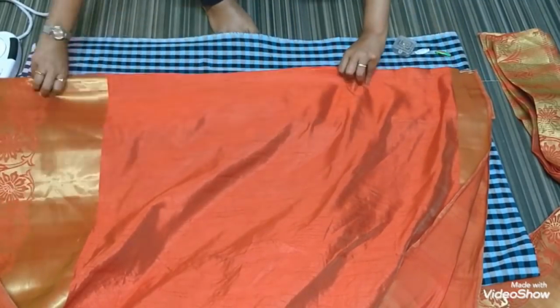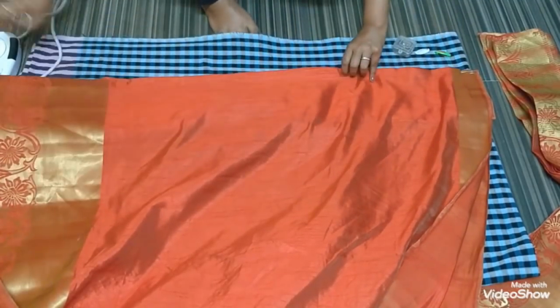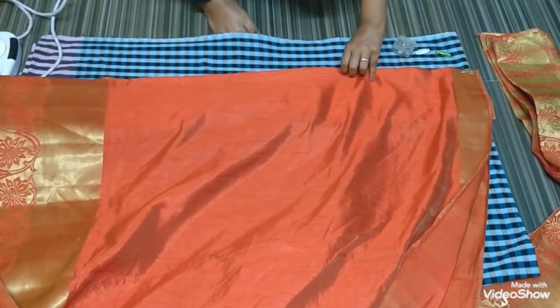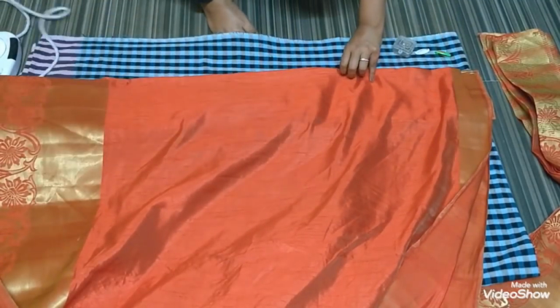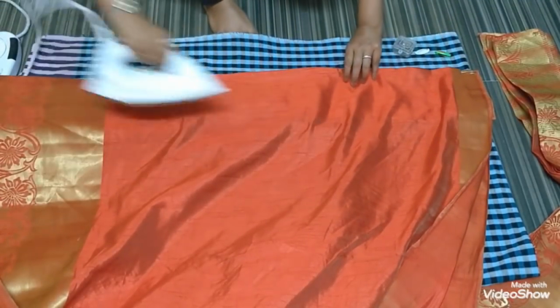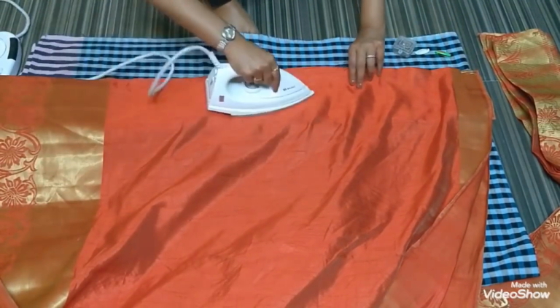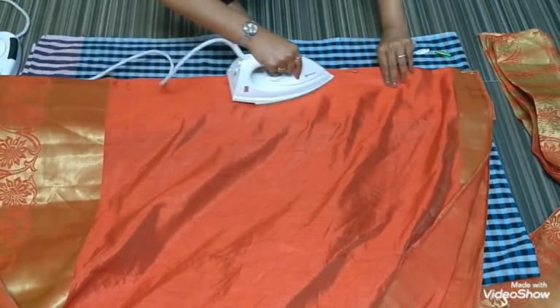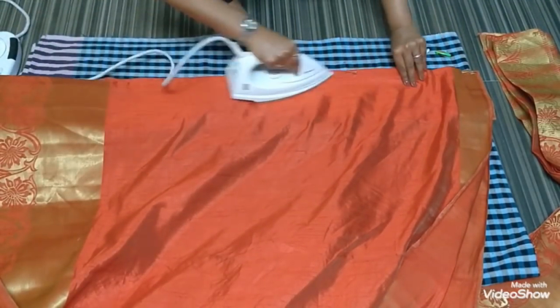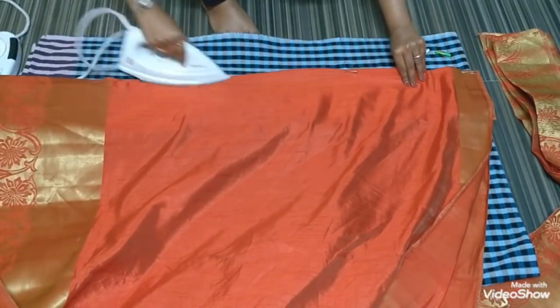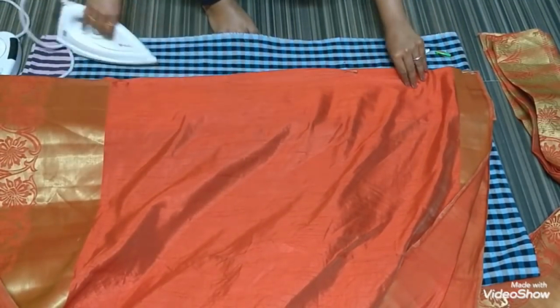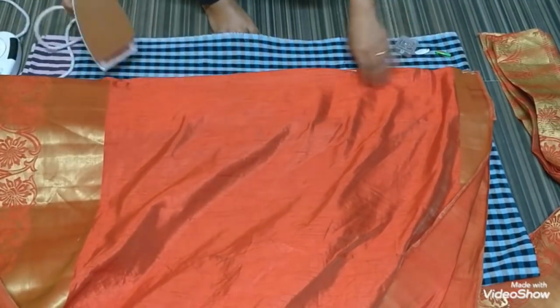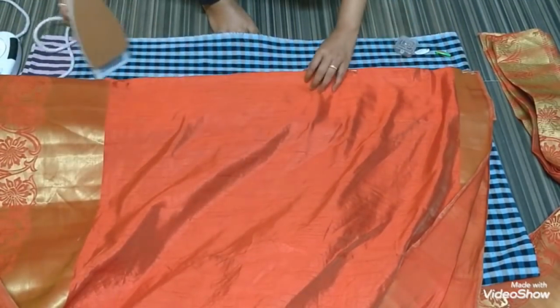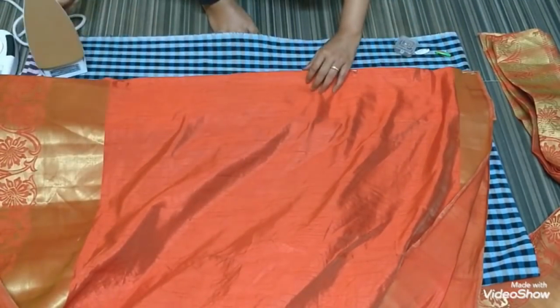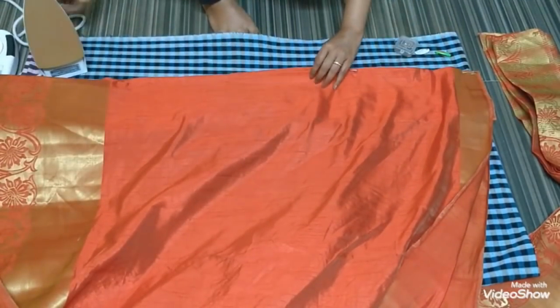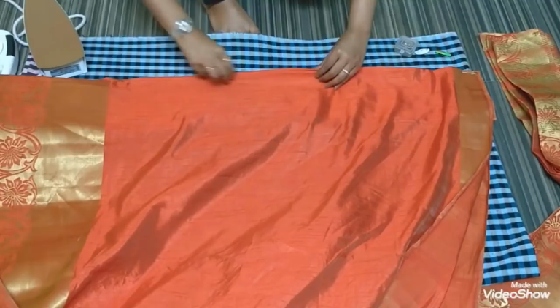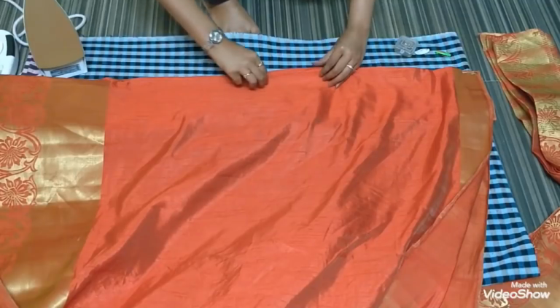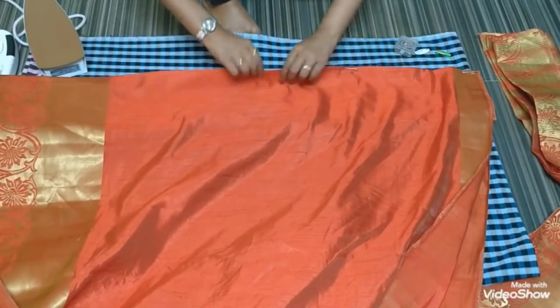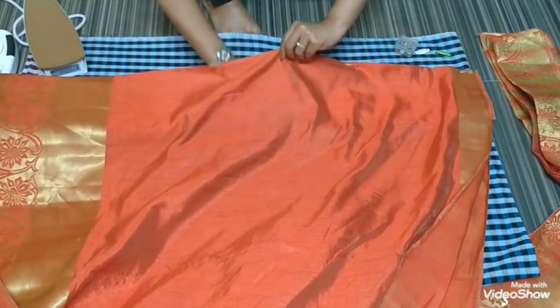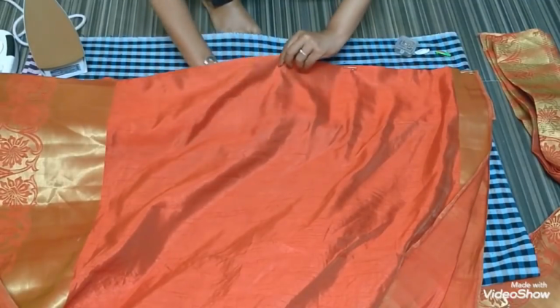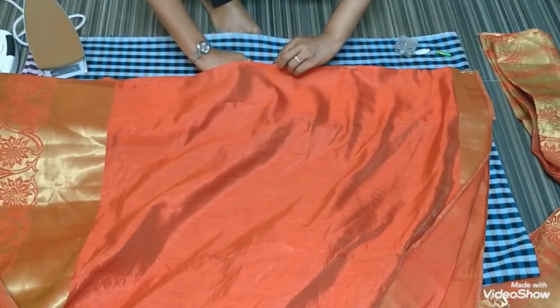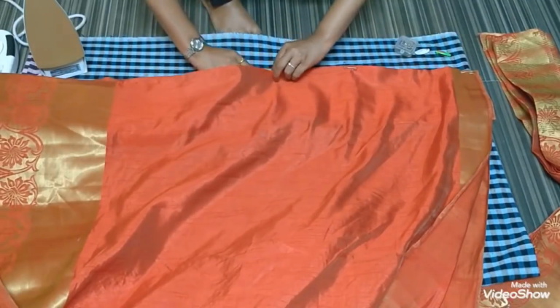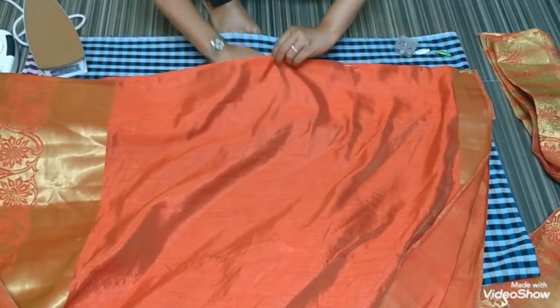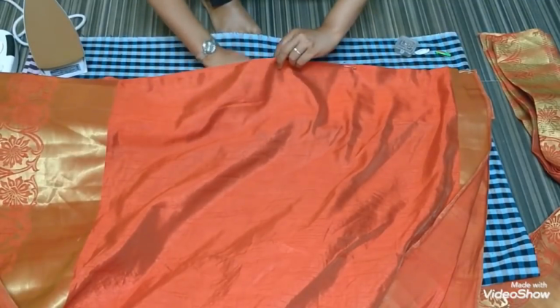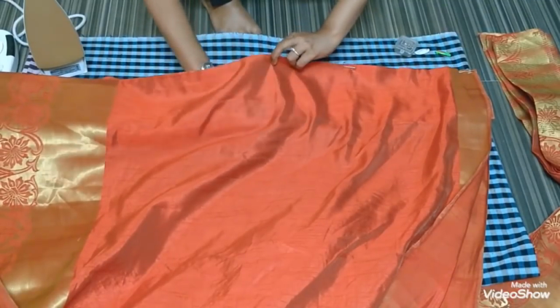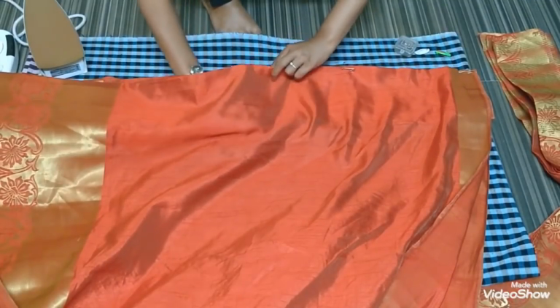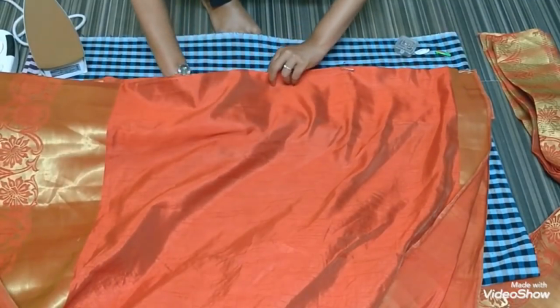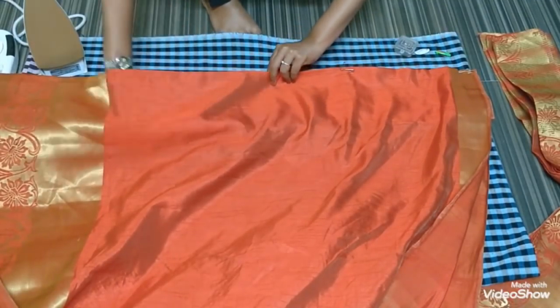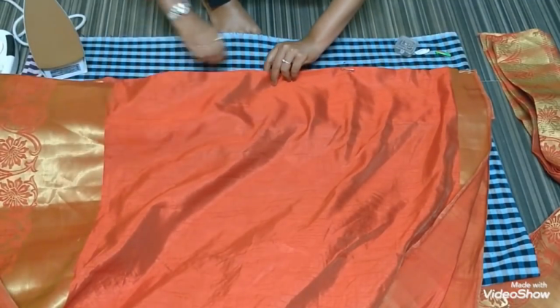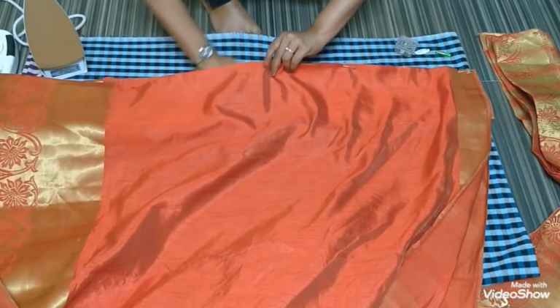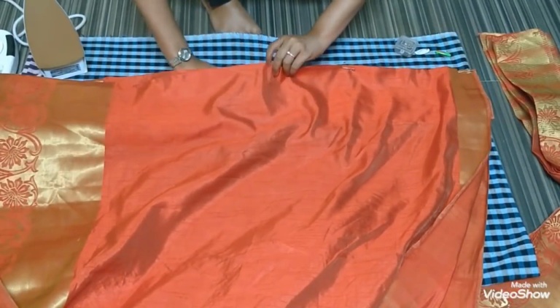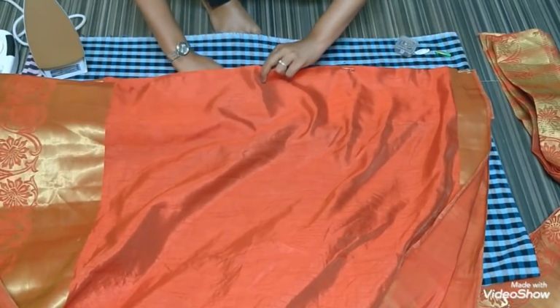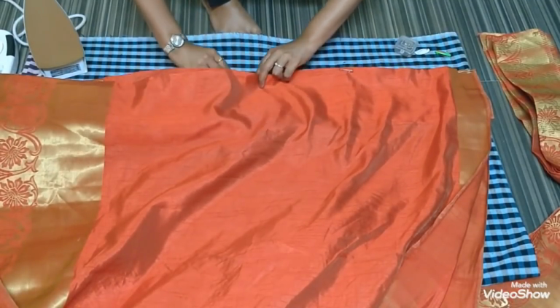Now again you iron the rest of the part, set it along, and pin it up.